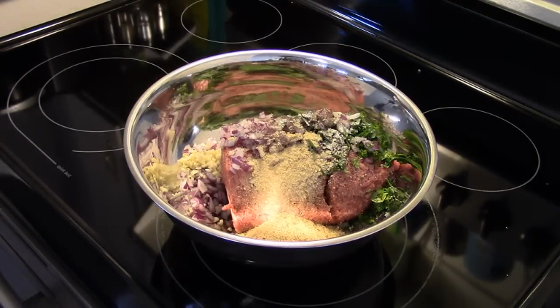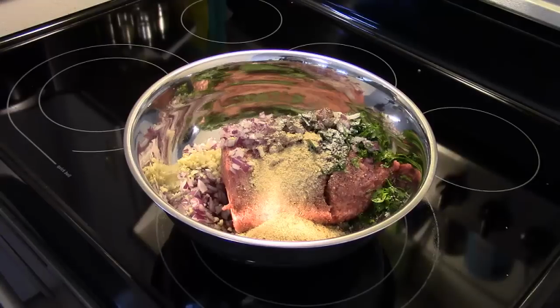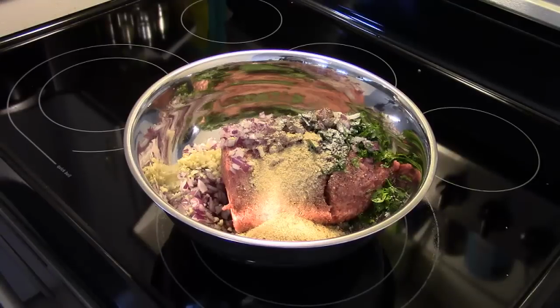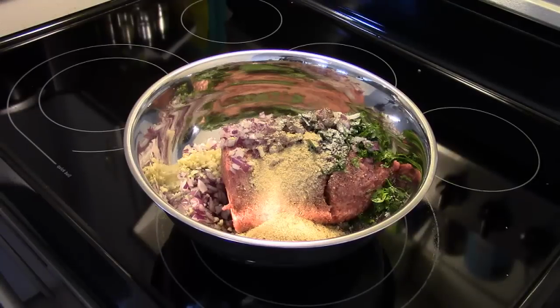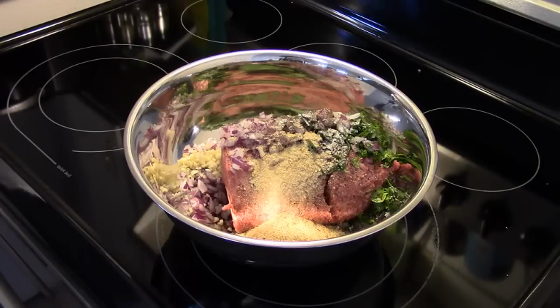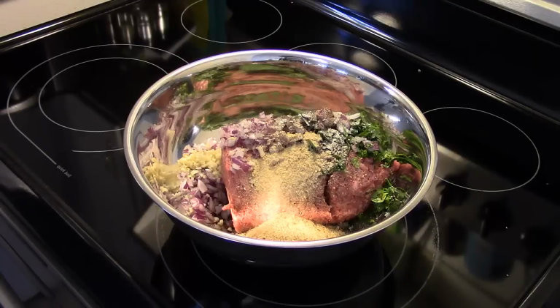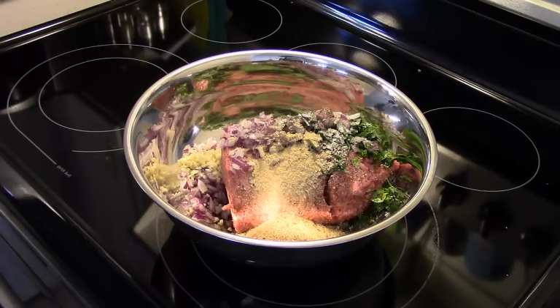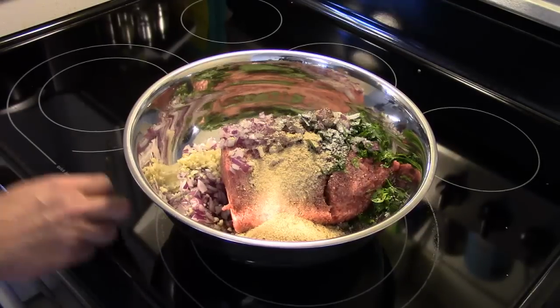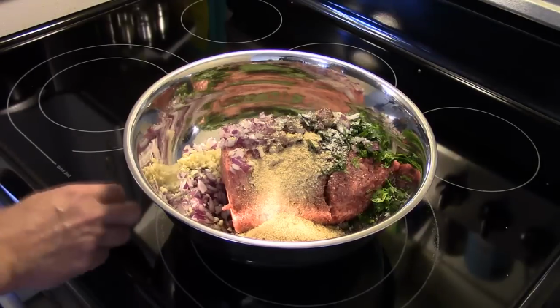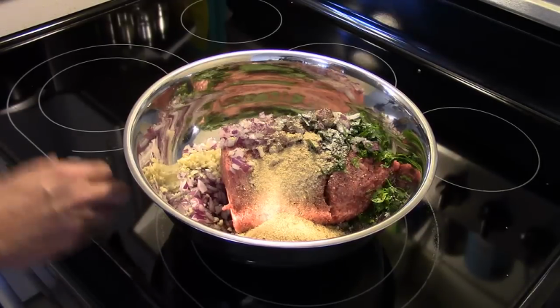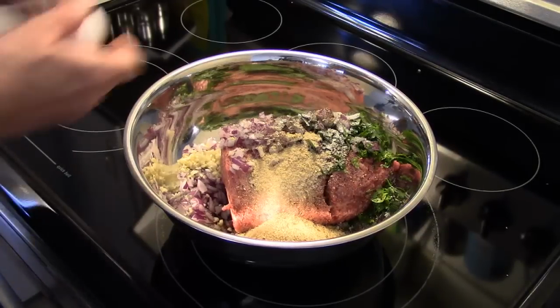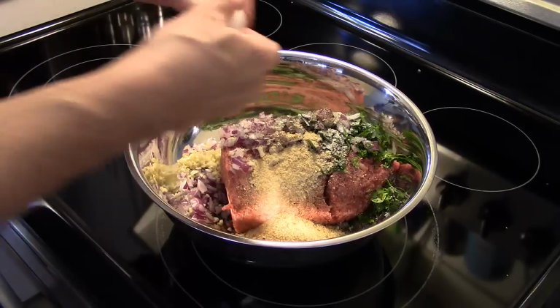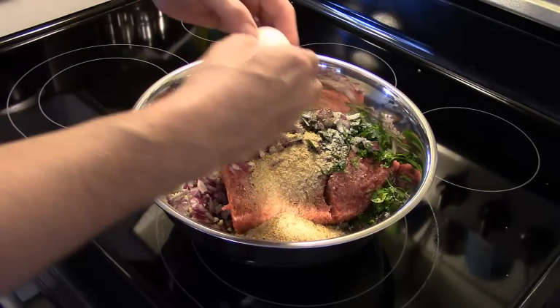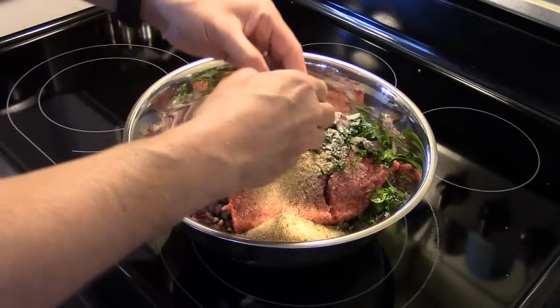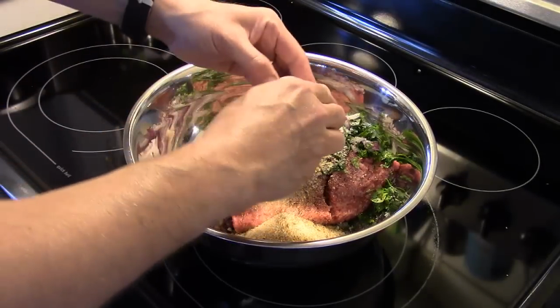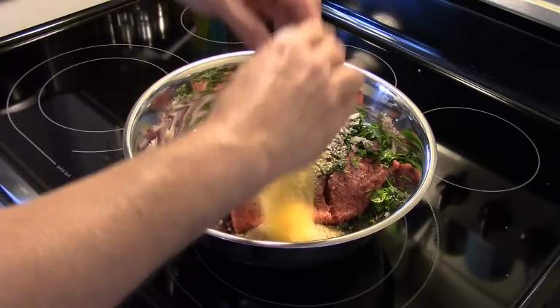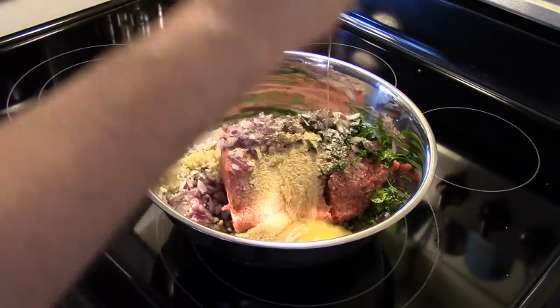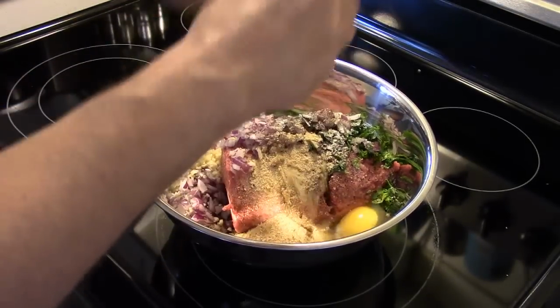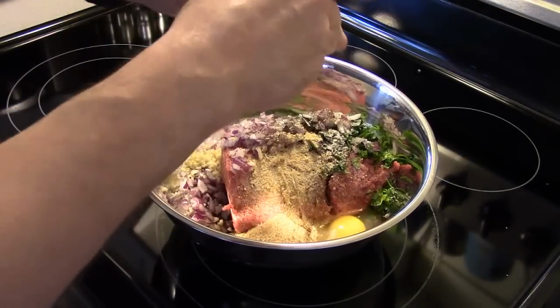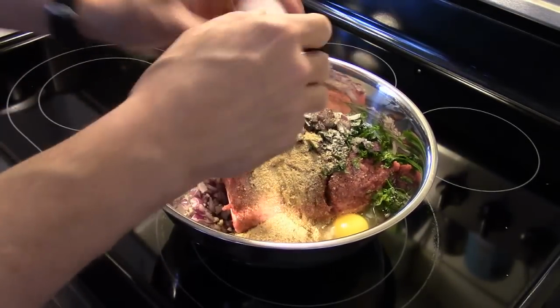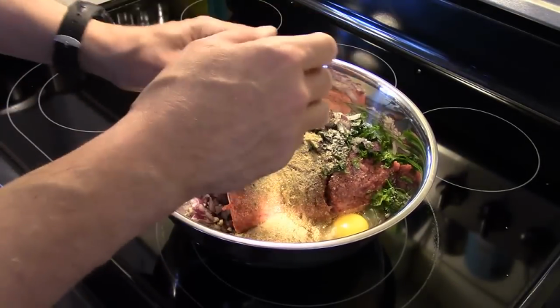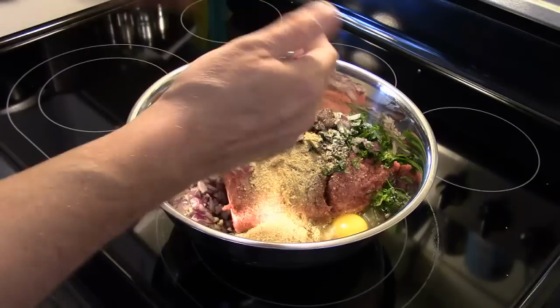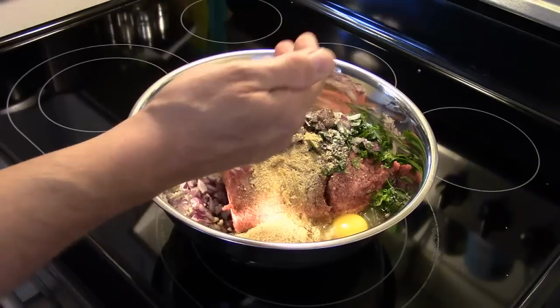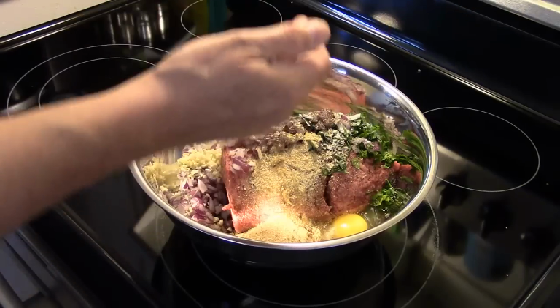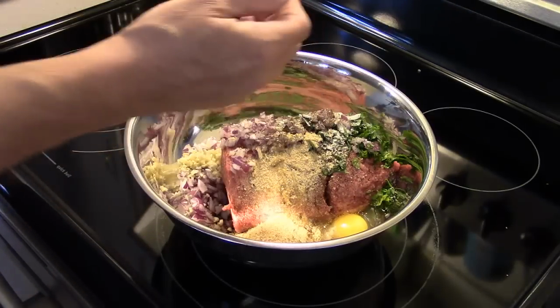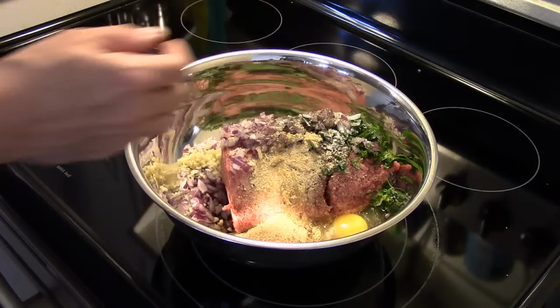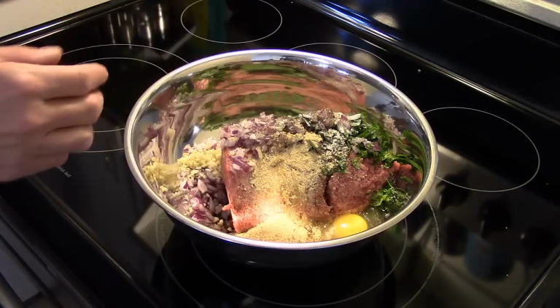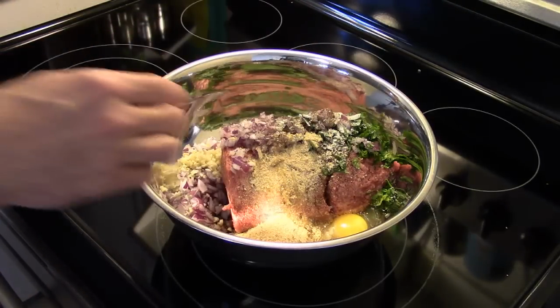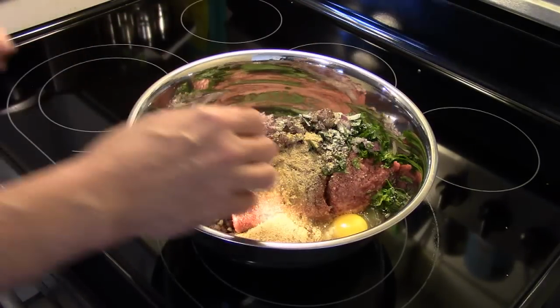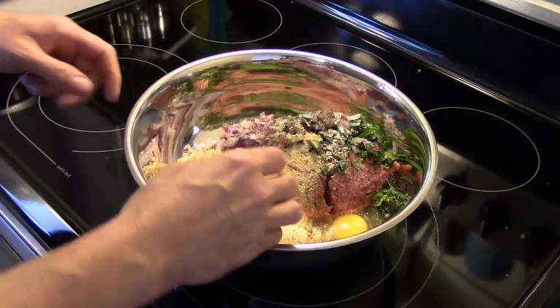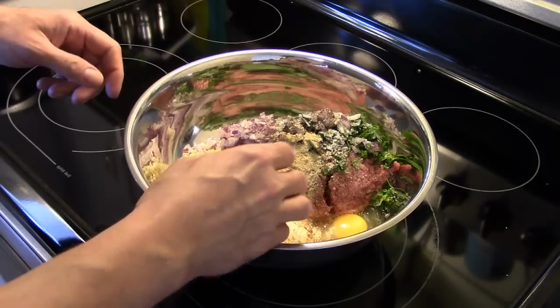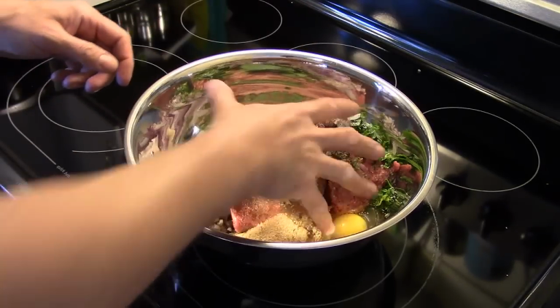And lastly, I'm going to add in an egg. I'm going to get in here and mix this all up, and then I'll be back.